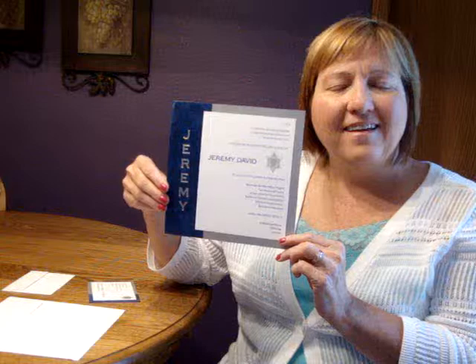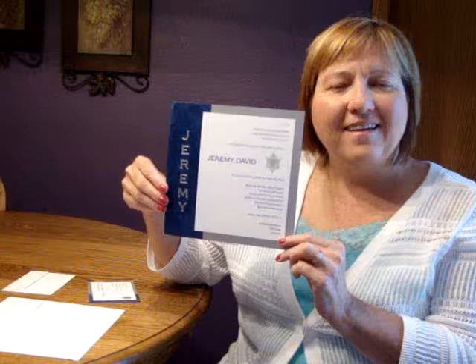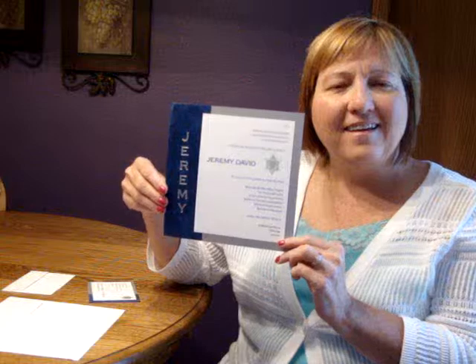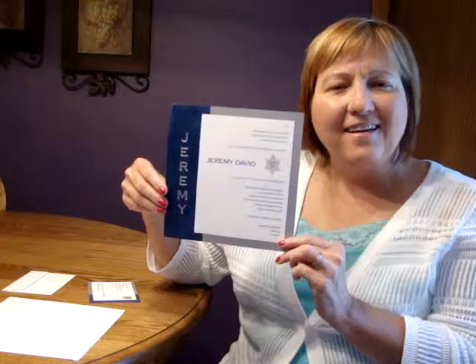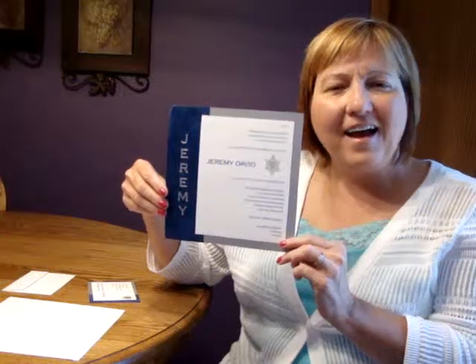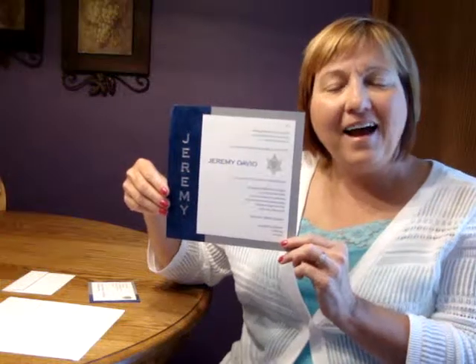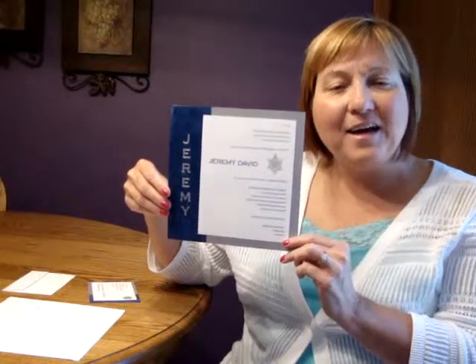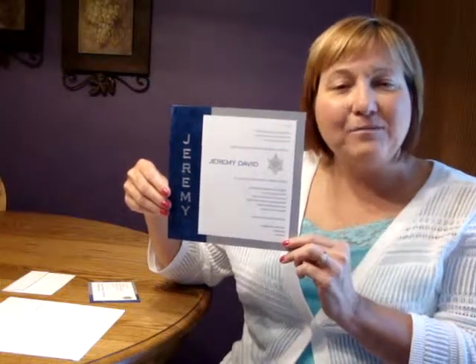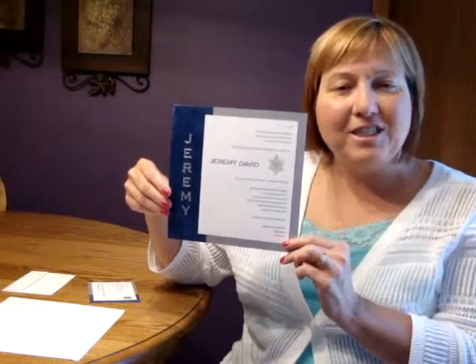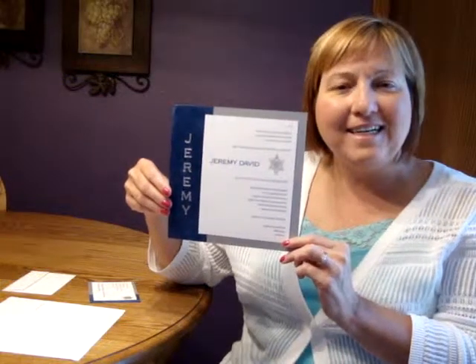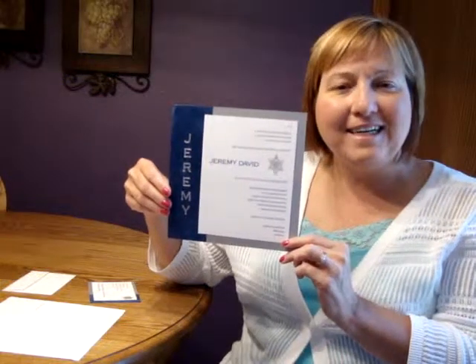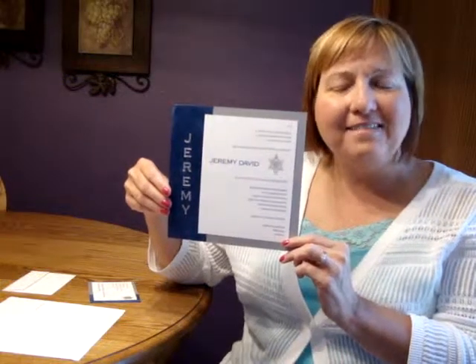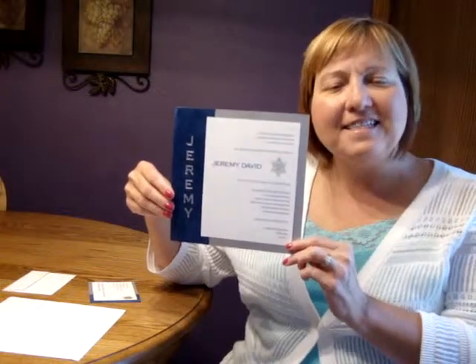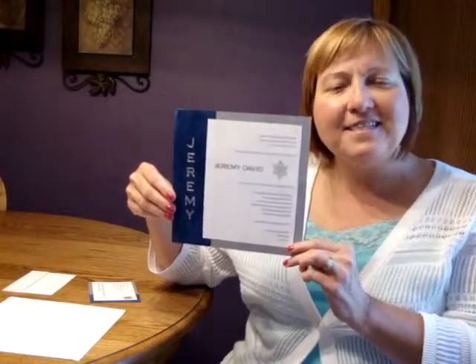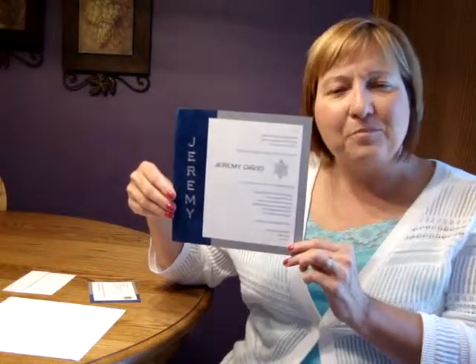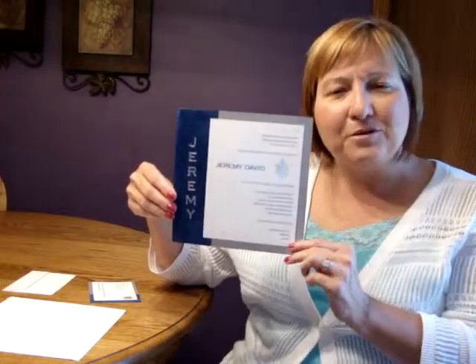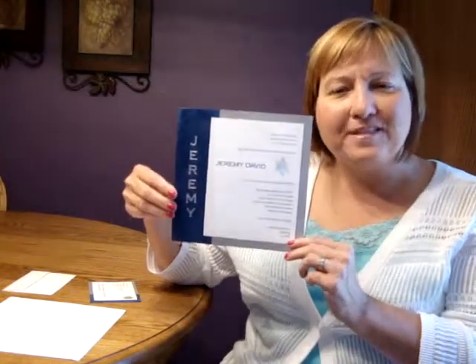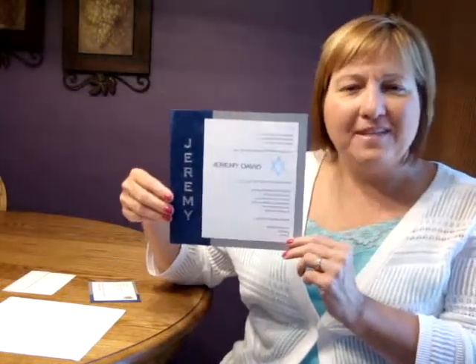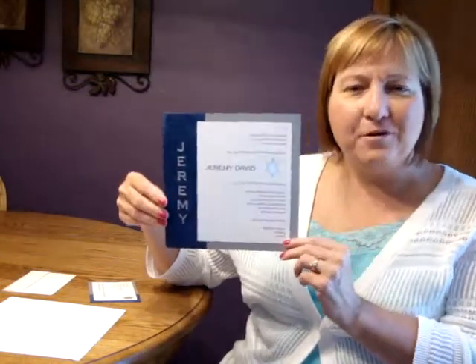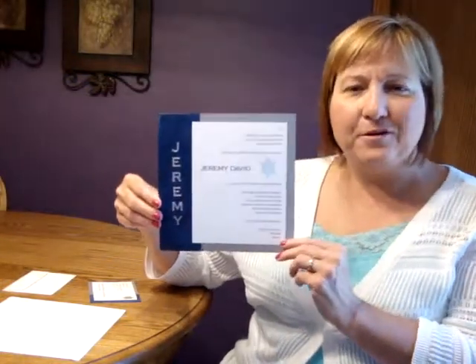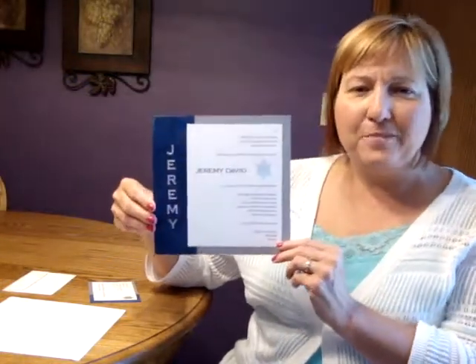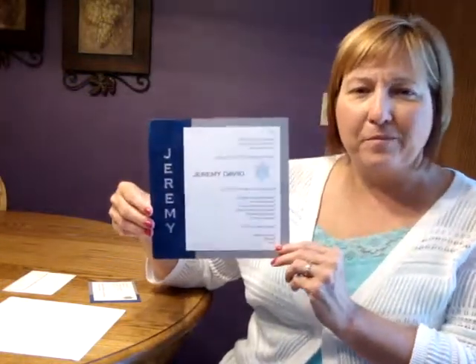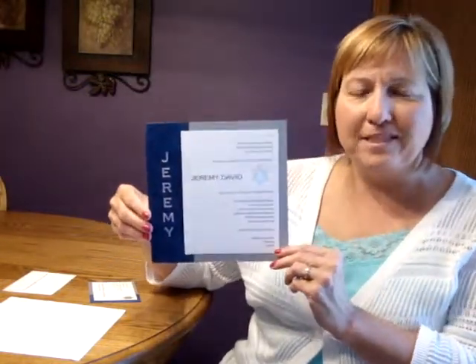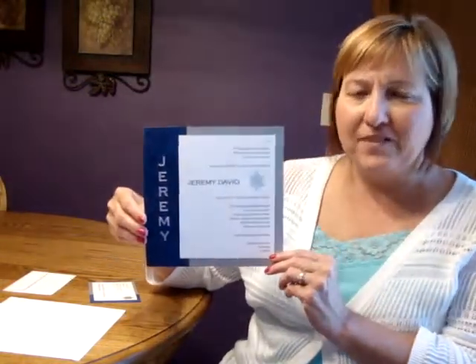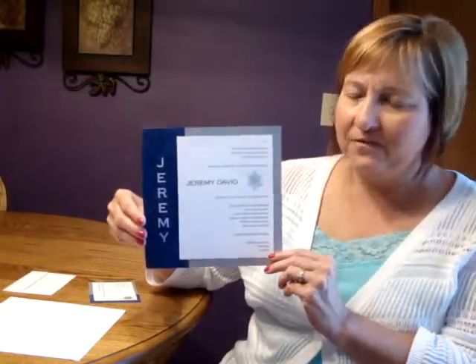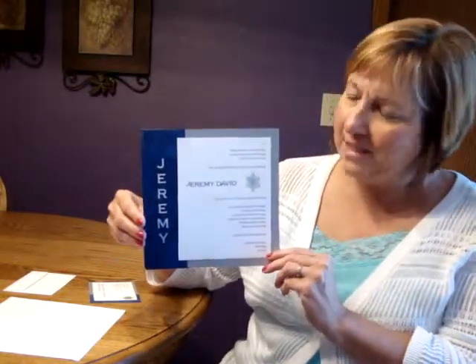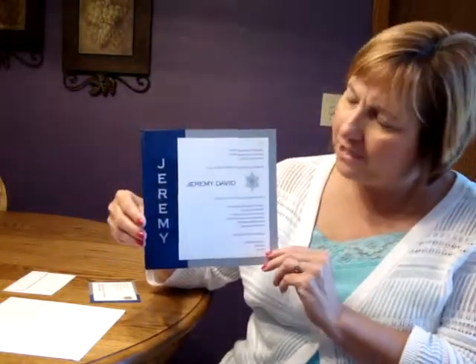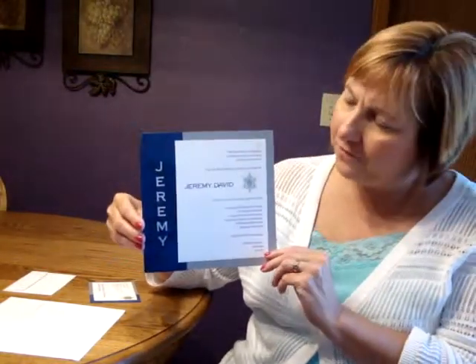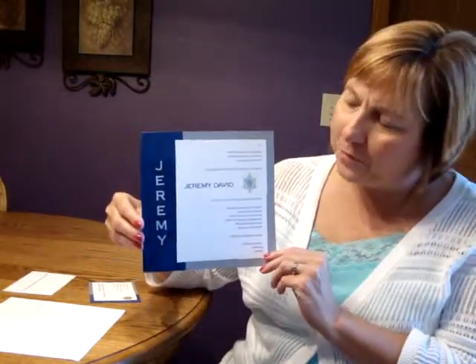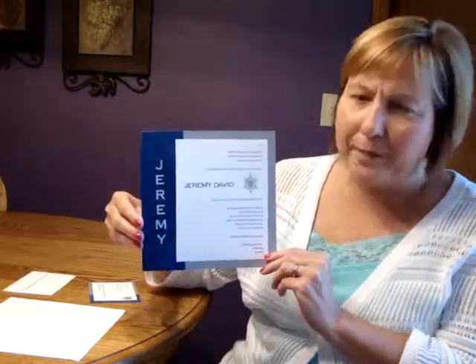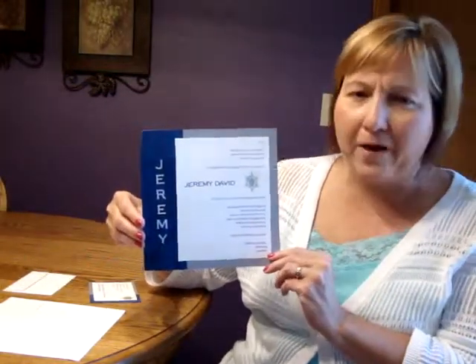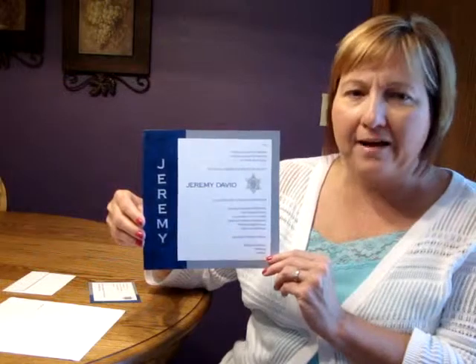Hi, I'm Jeannie, and this is the Personally Yours Bar Mitzvah invitation from Cratecraft.